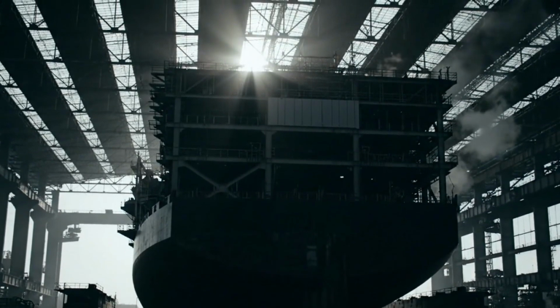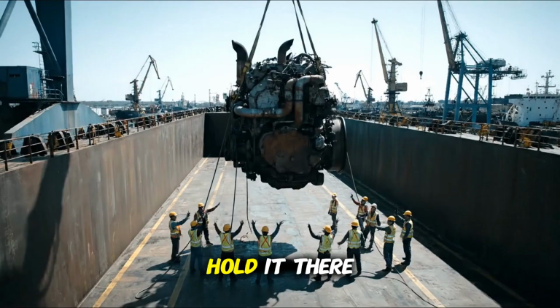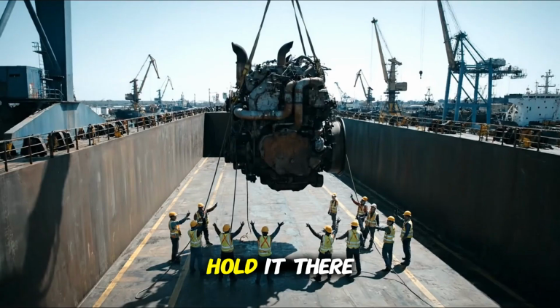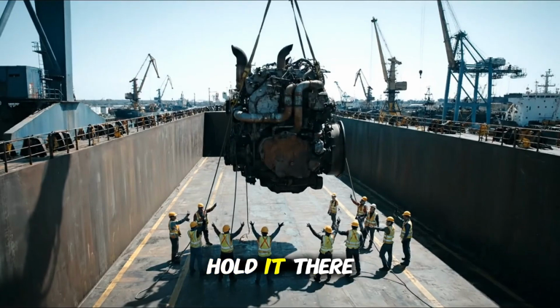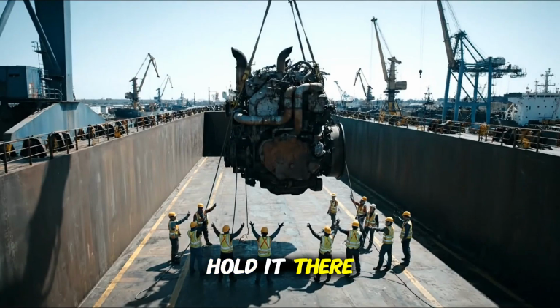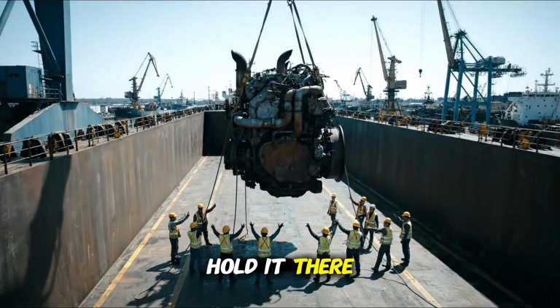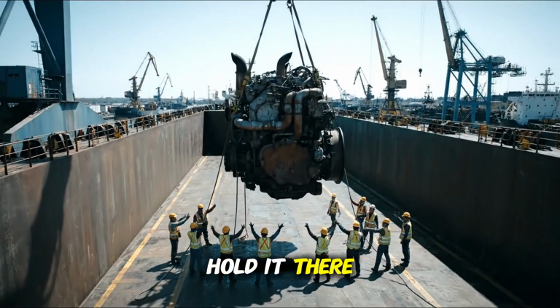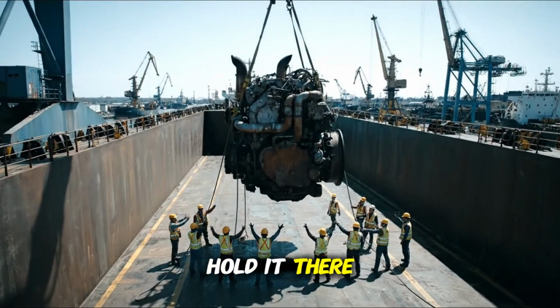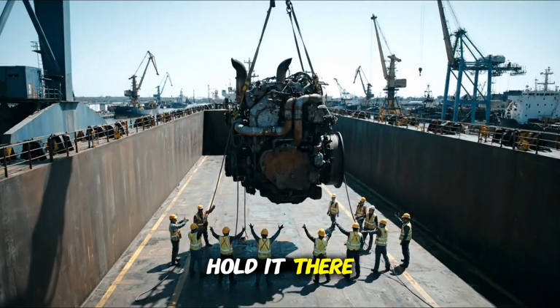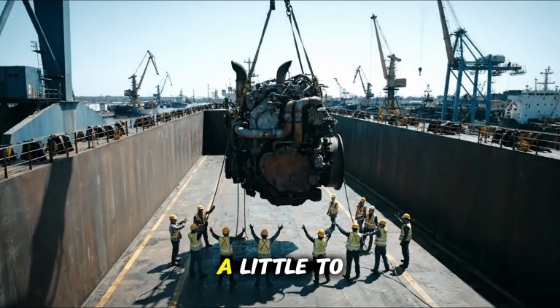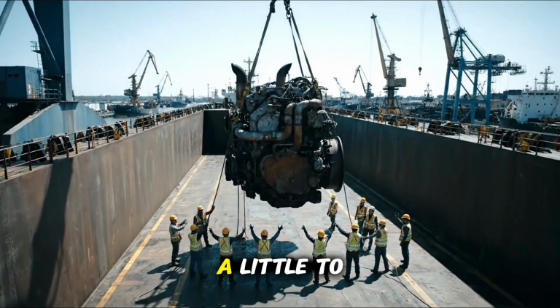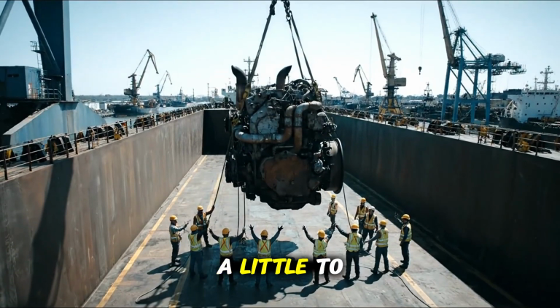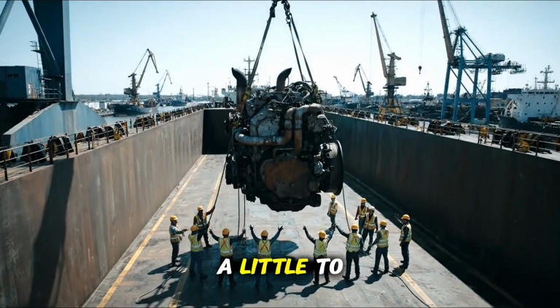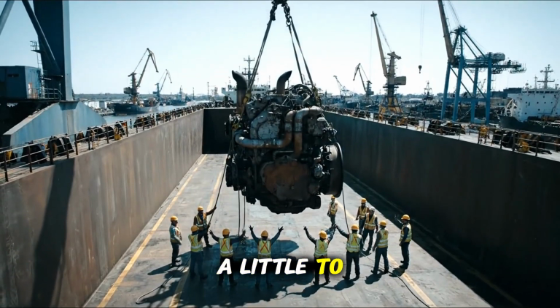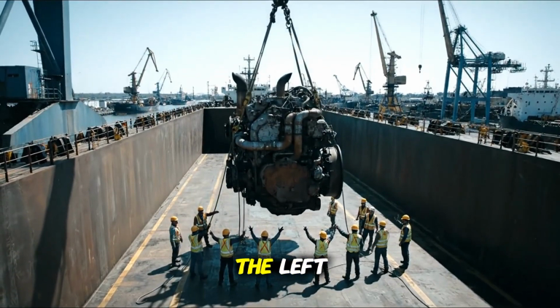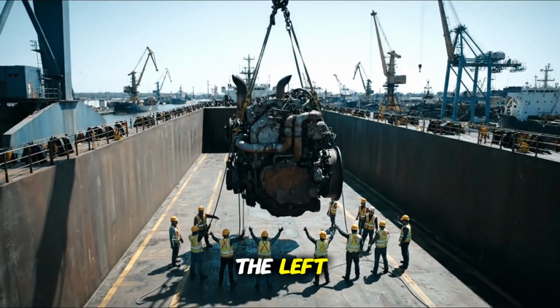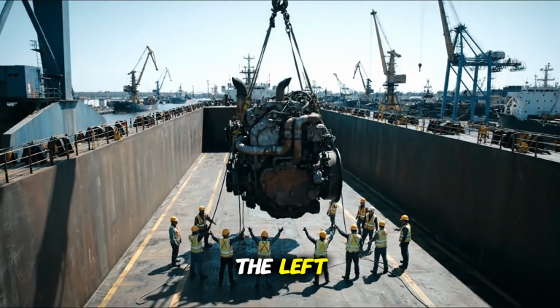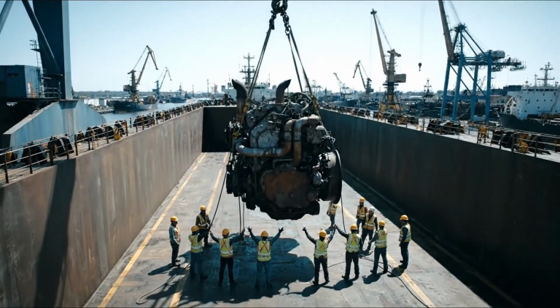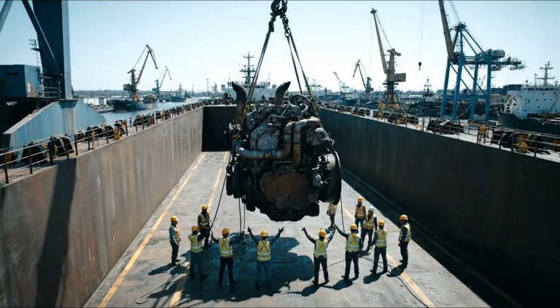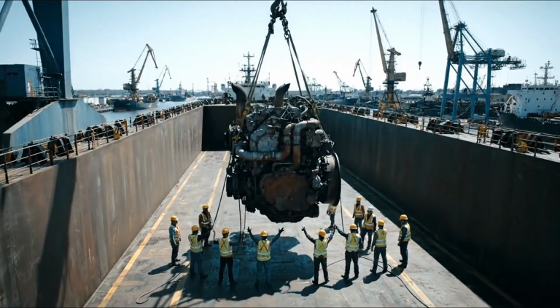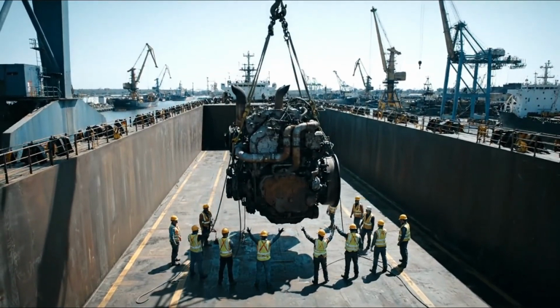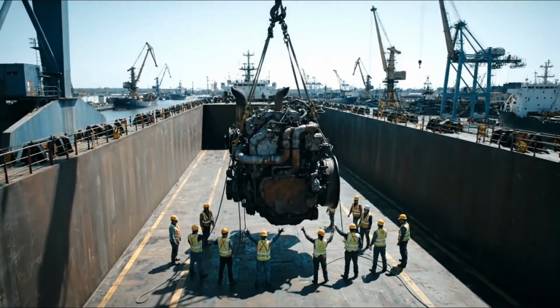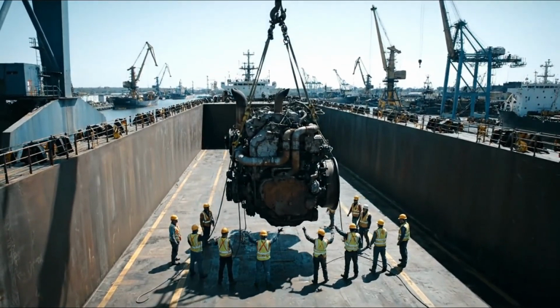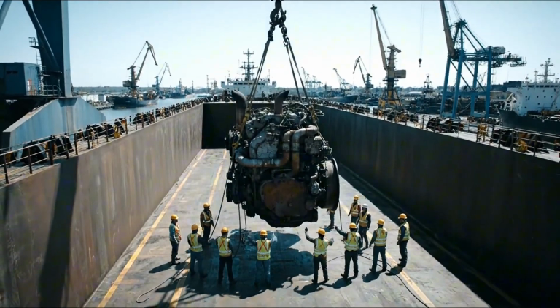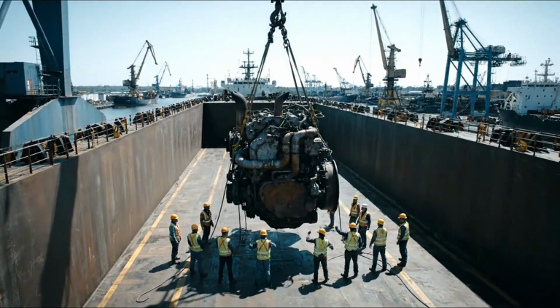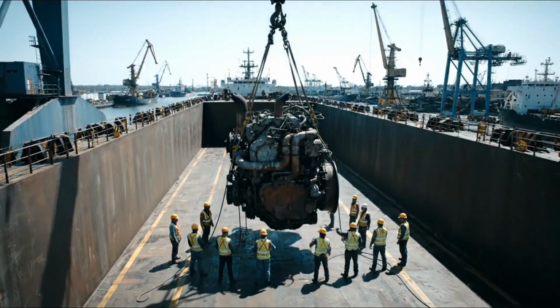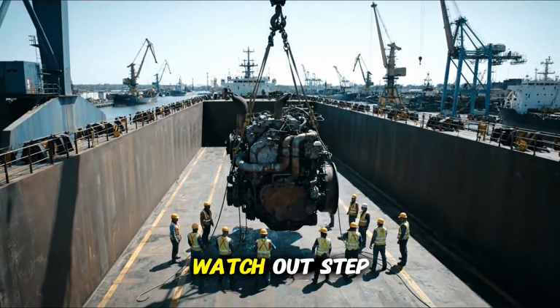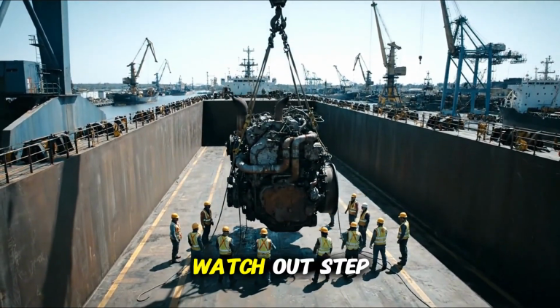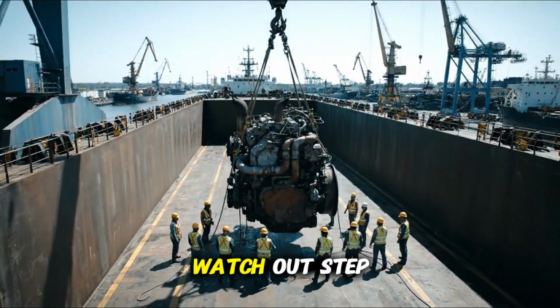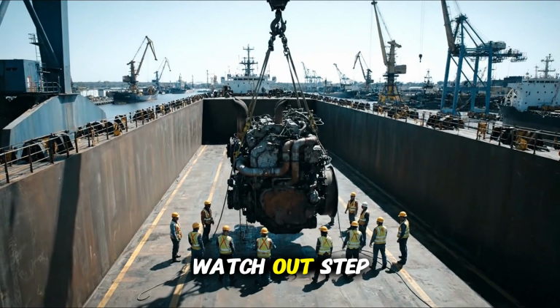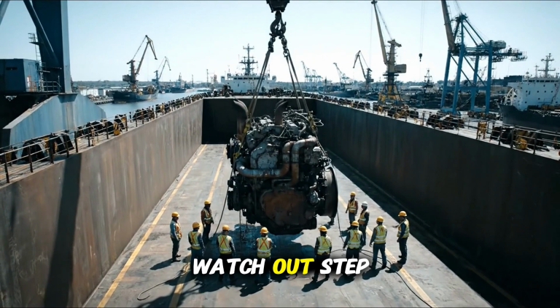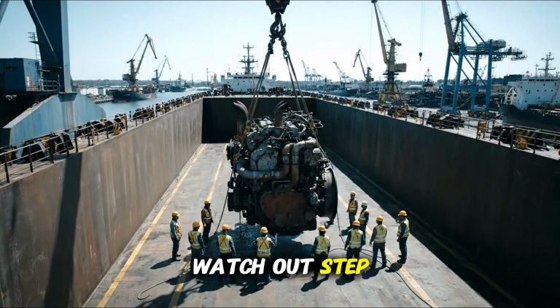Hold it there. A little to the left. Watch out! Step!